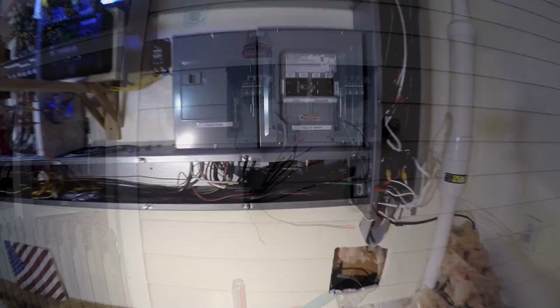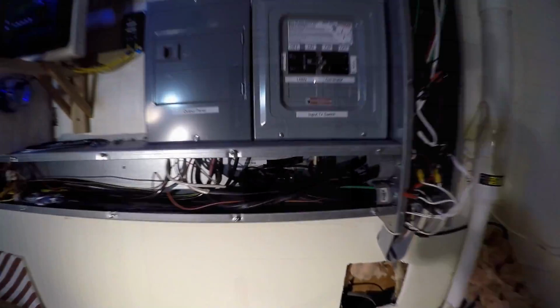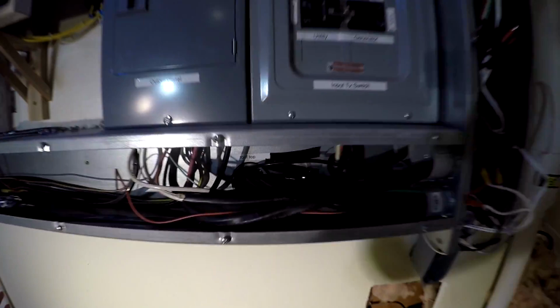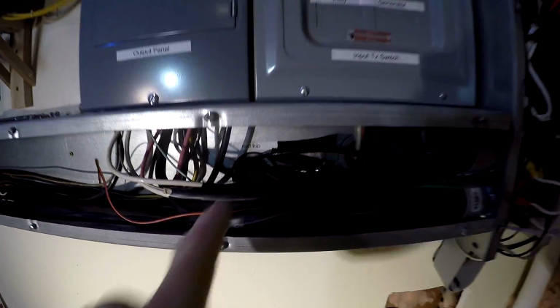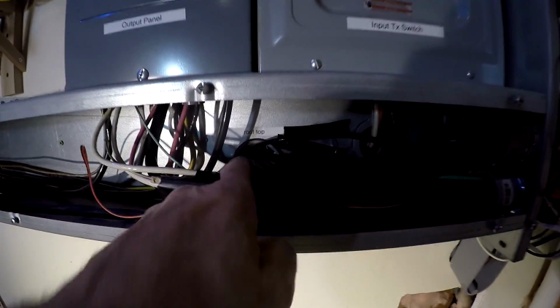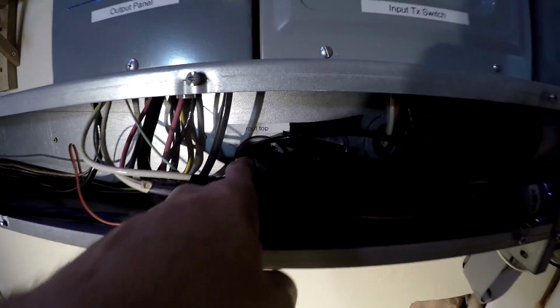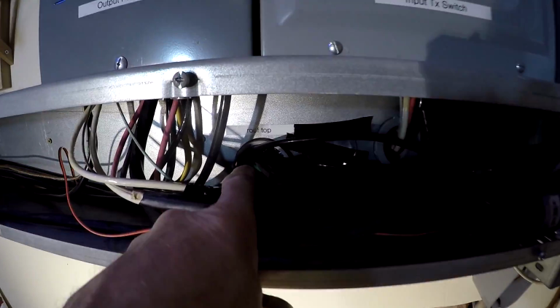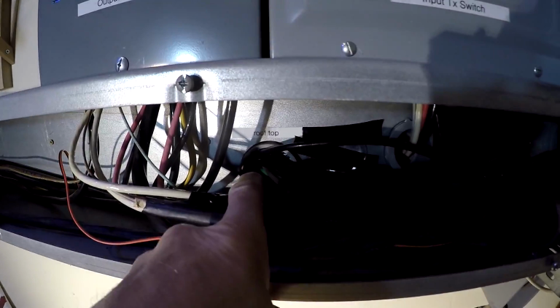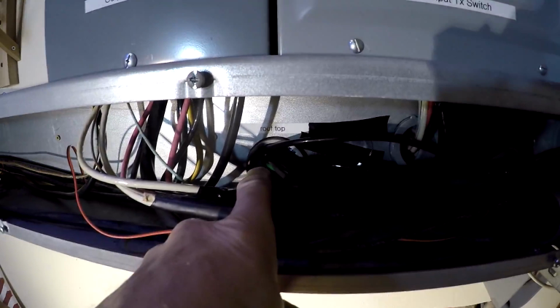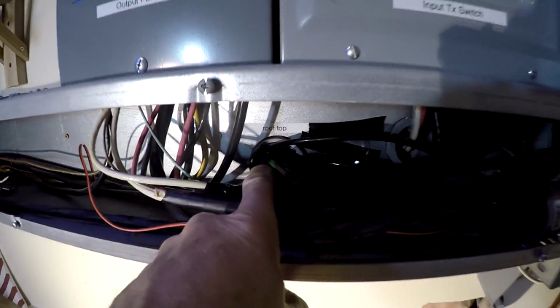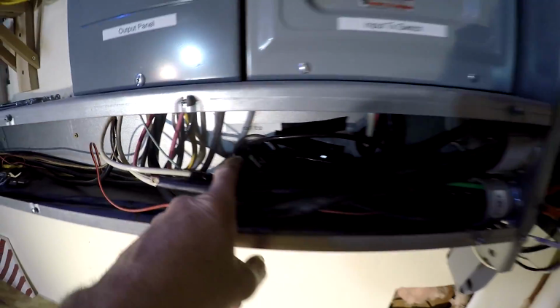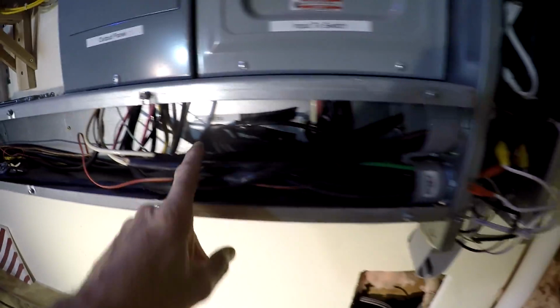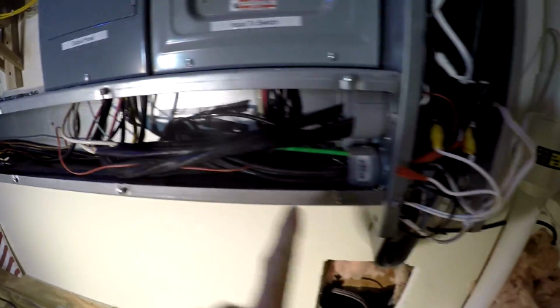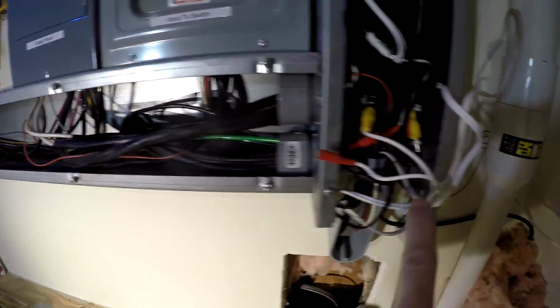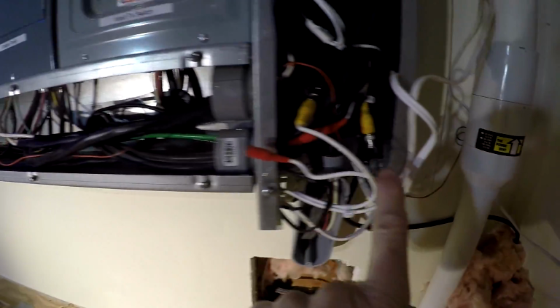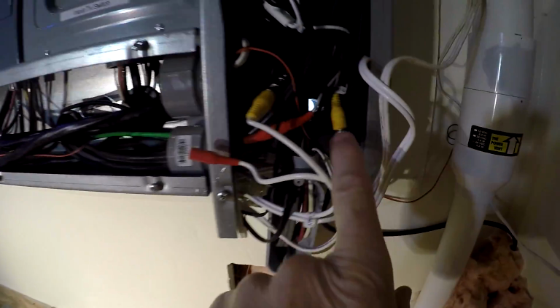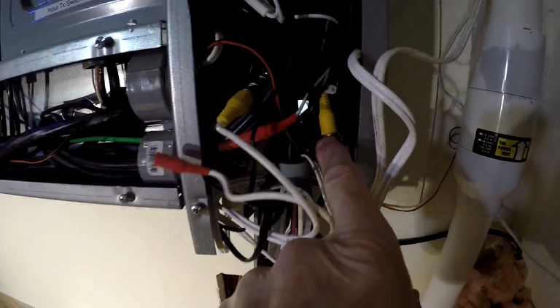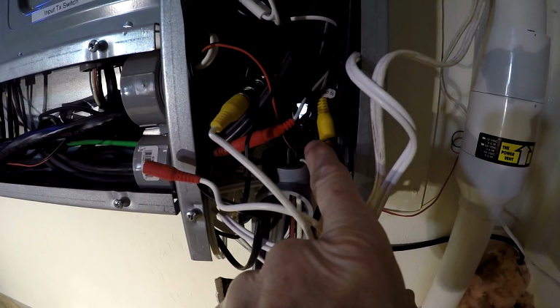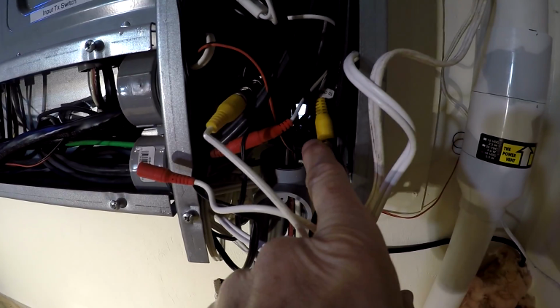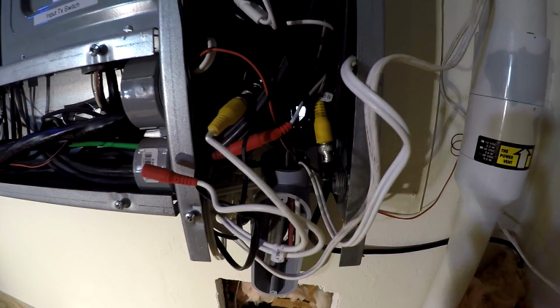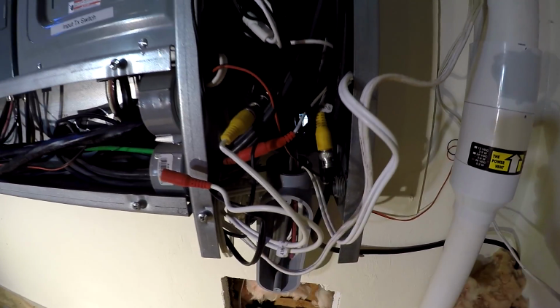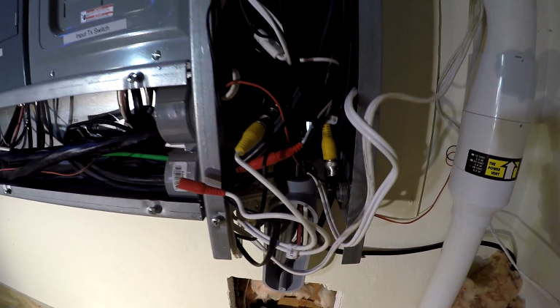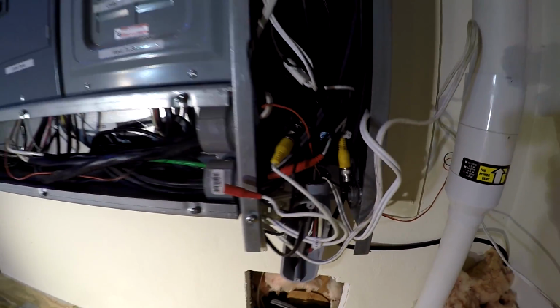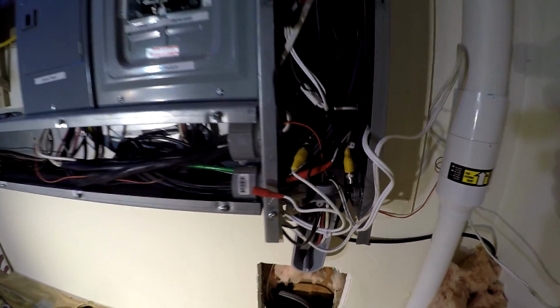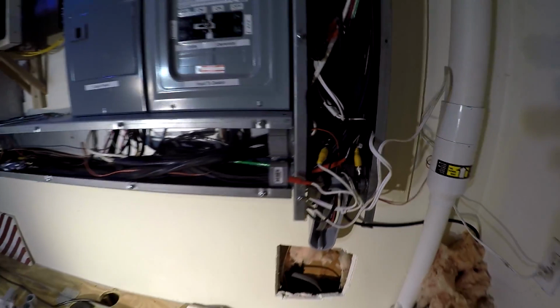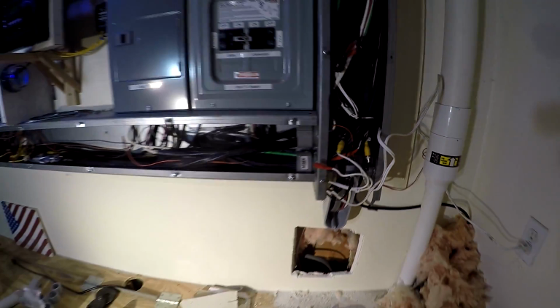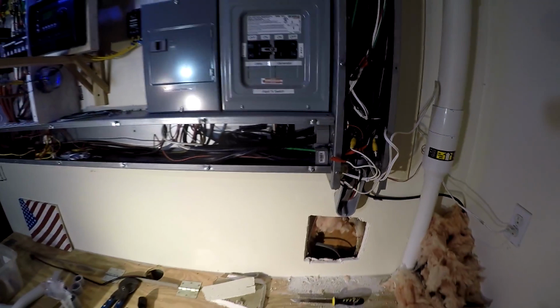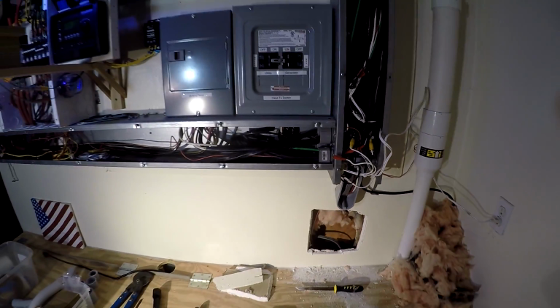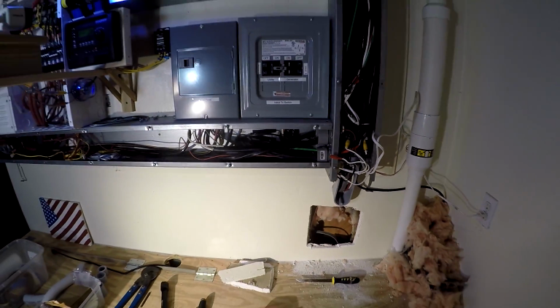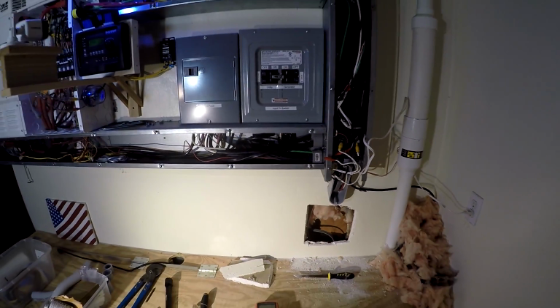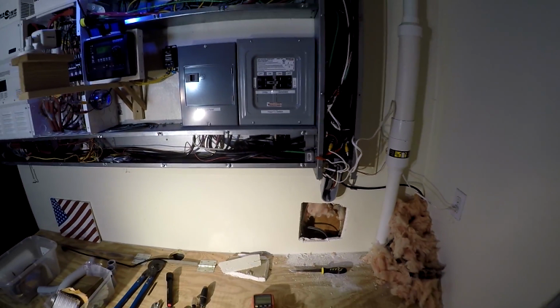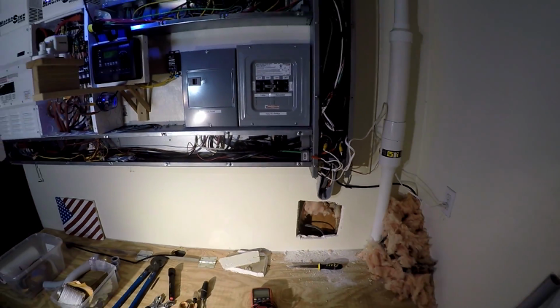That's one combiner, and that's the other combiner wires. I'm going to pull those through now.